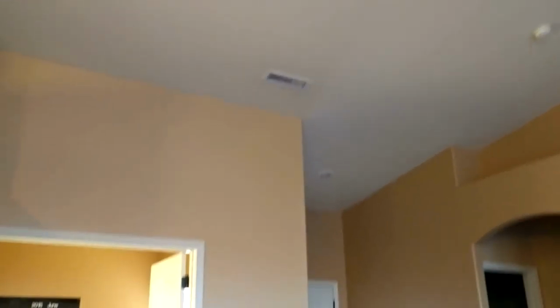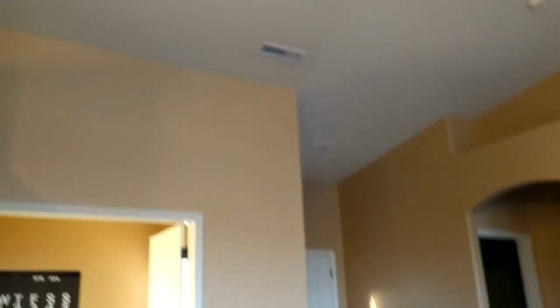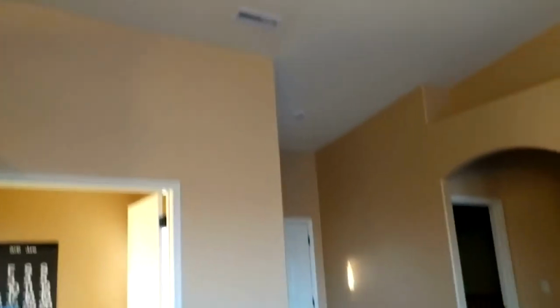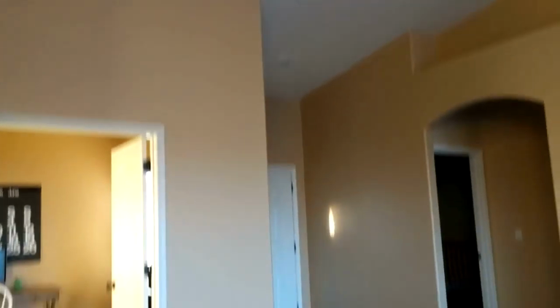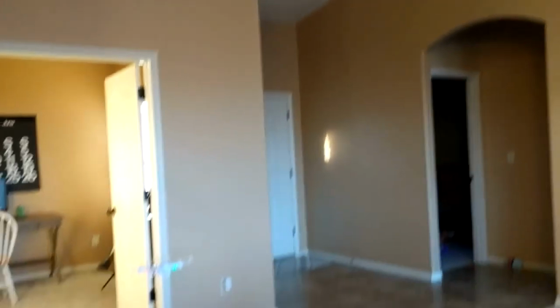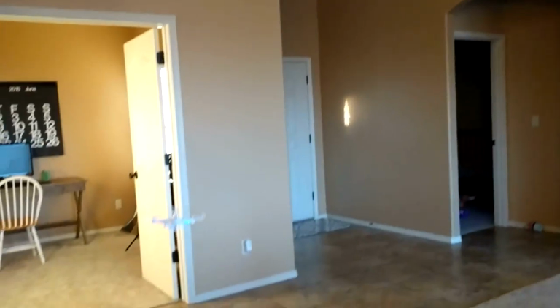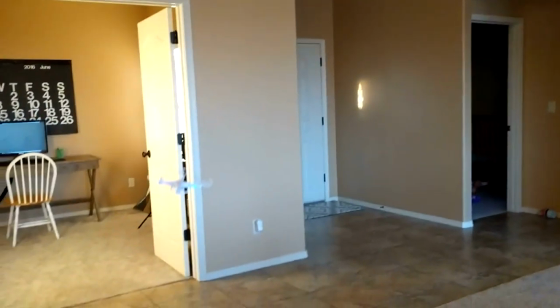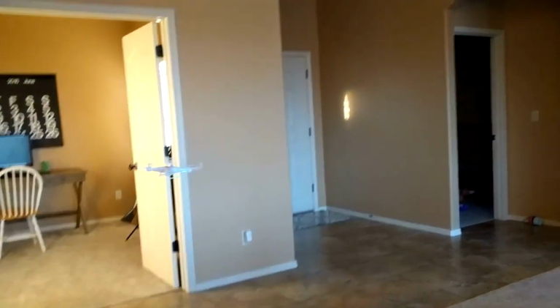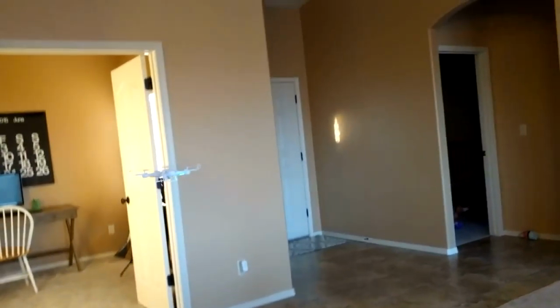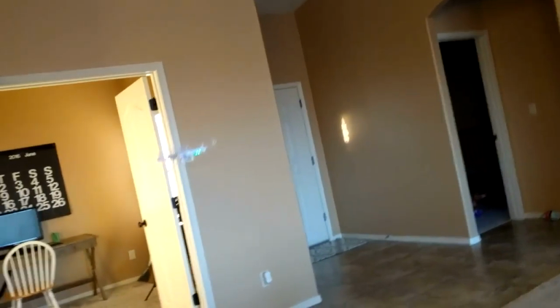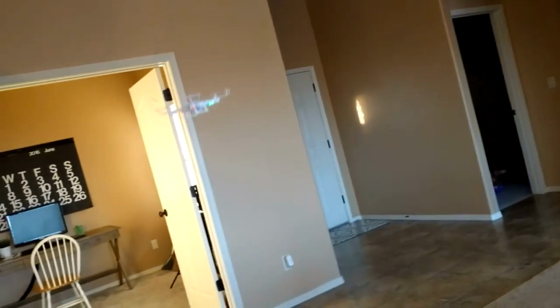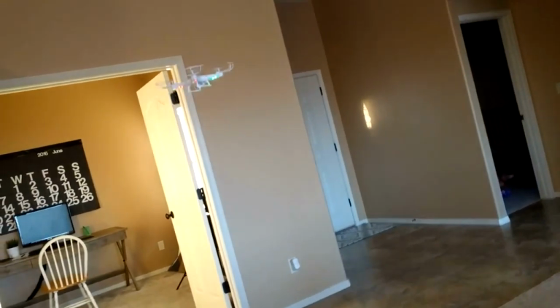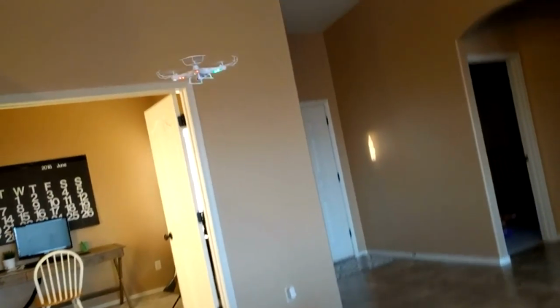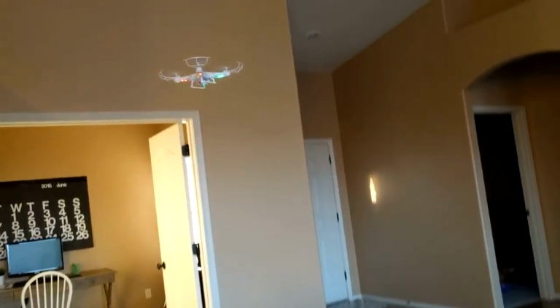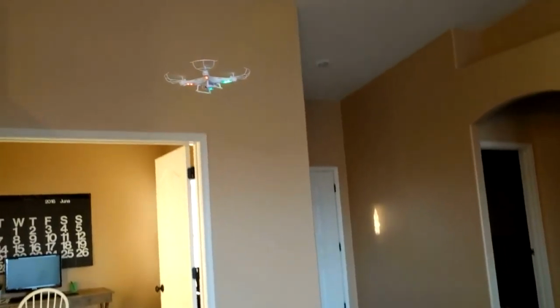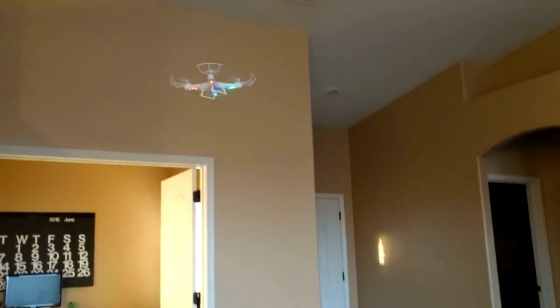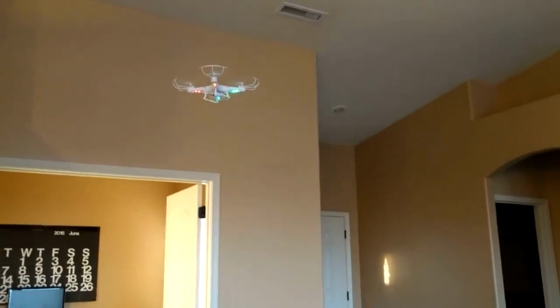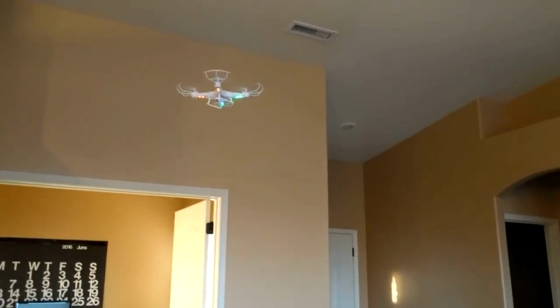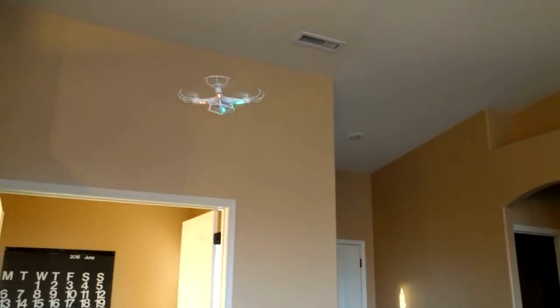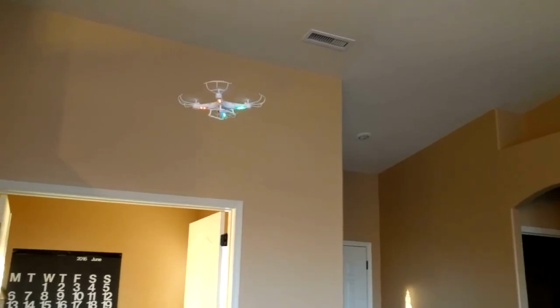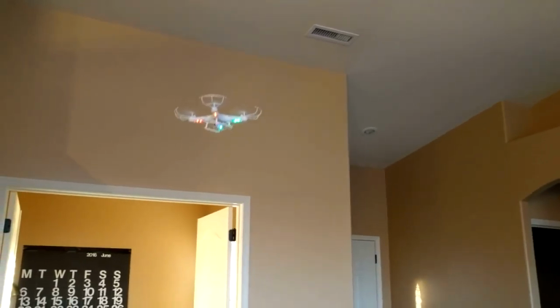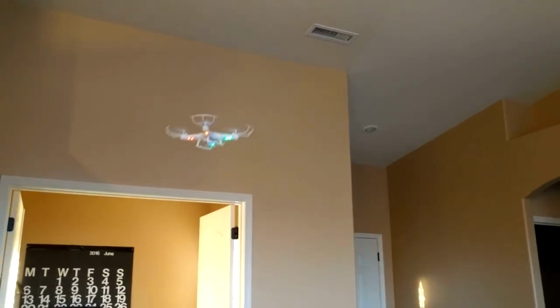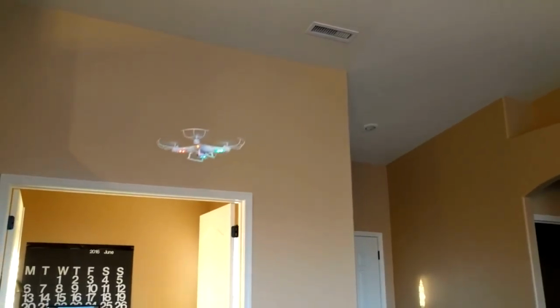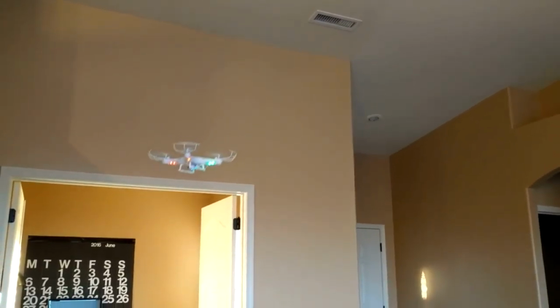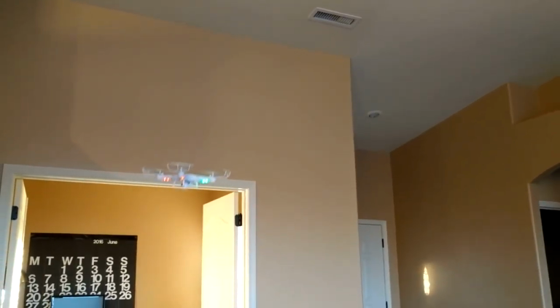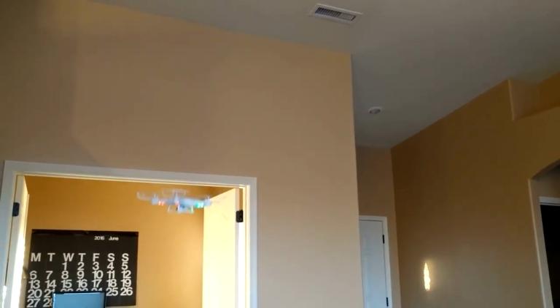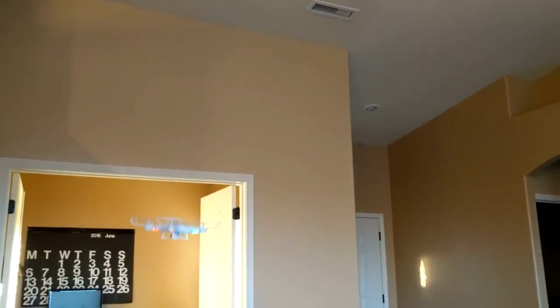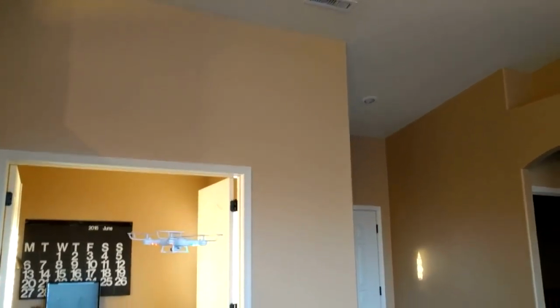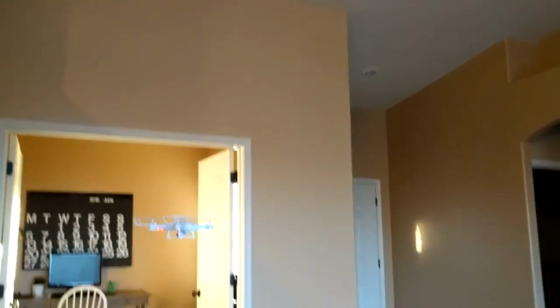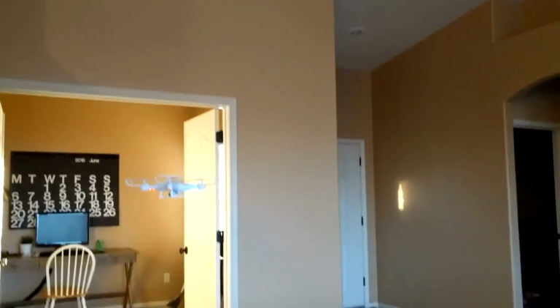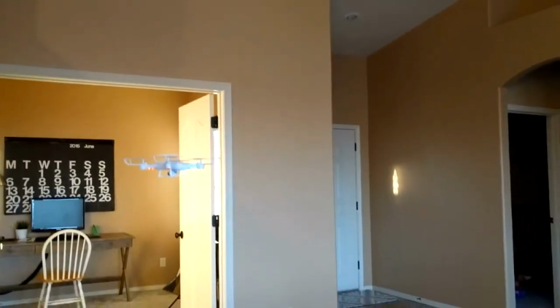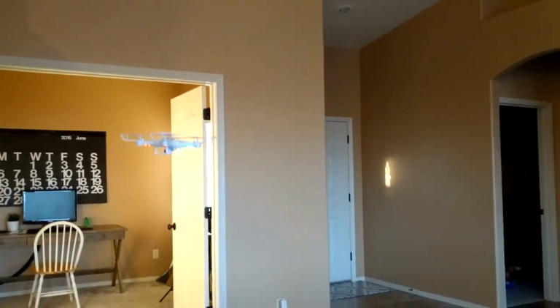Here's an example of the flip feature. This can flip front and backwards as well as laterally side to side.